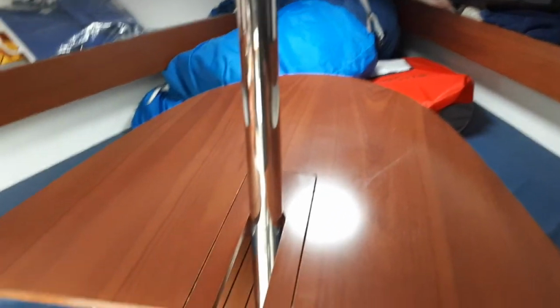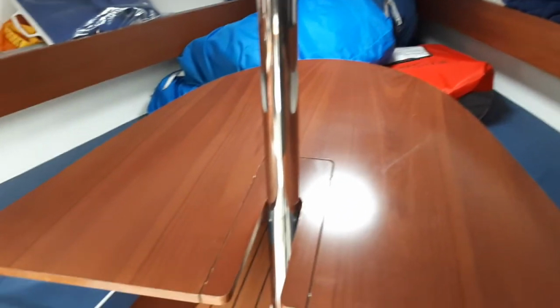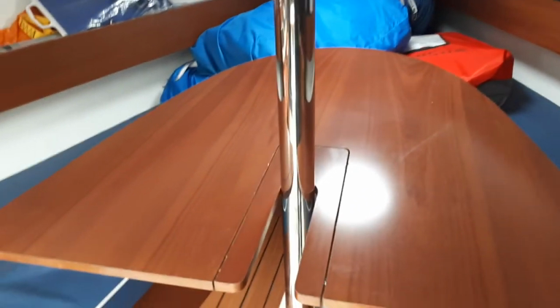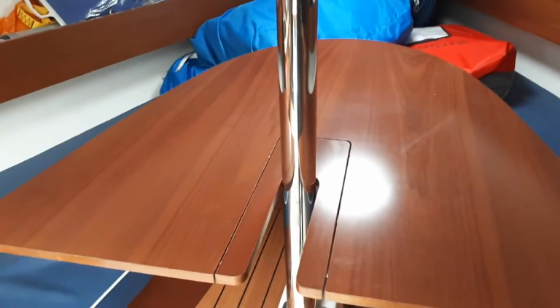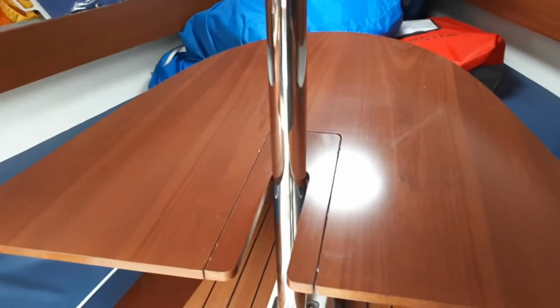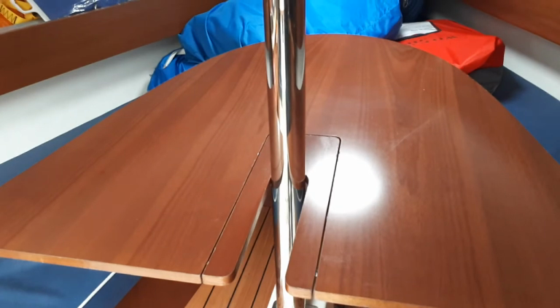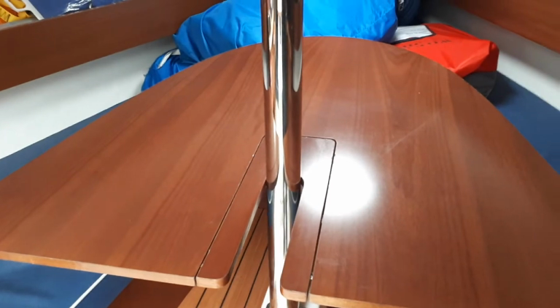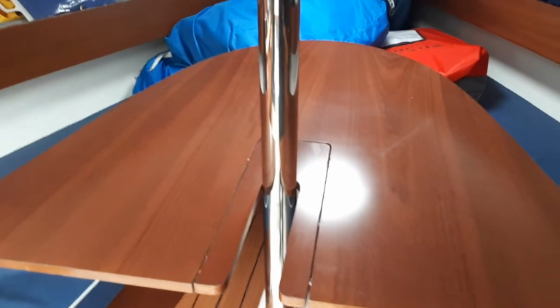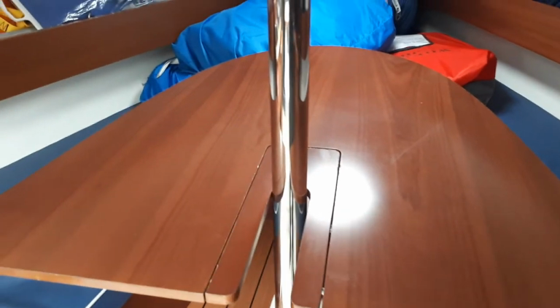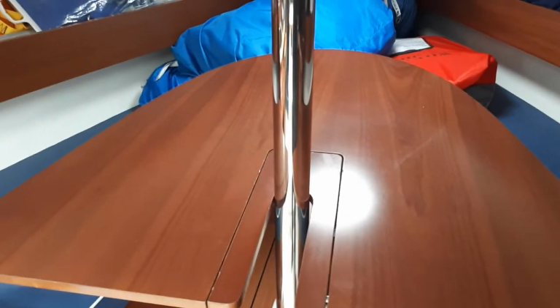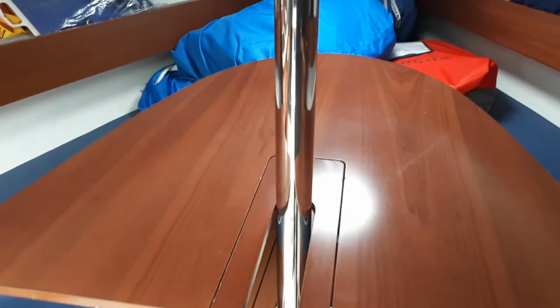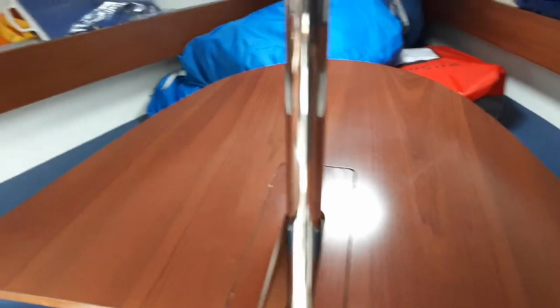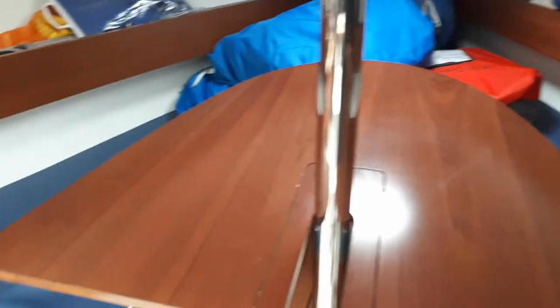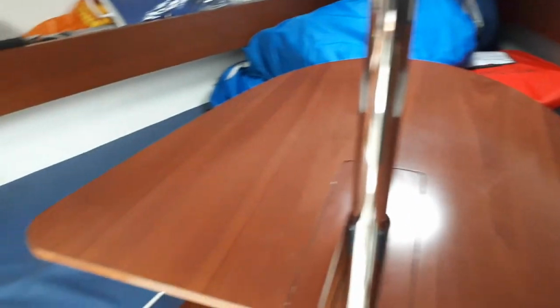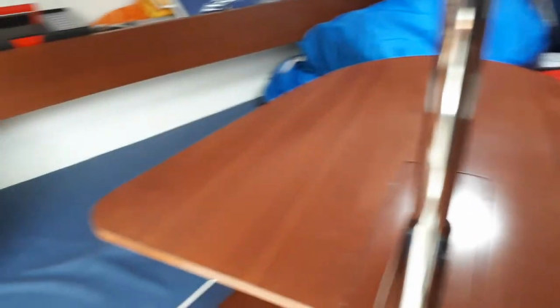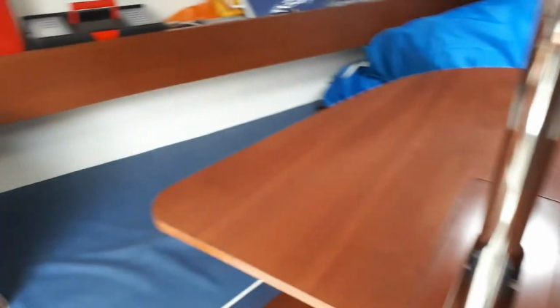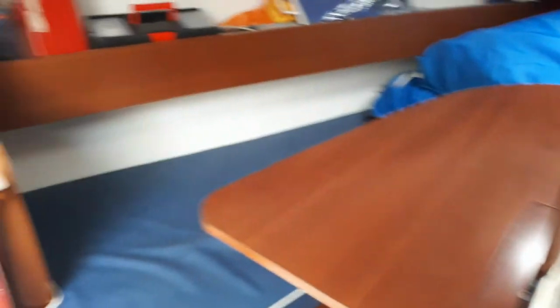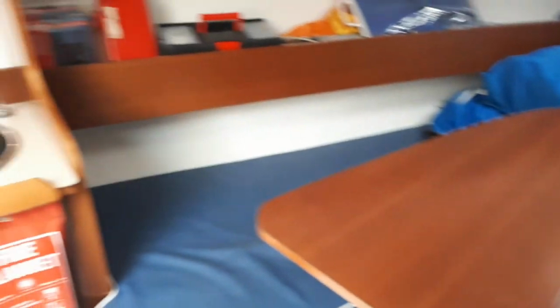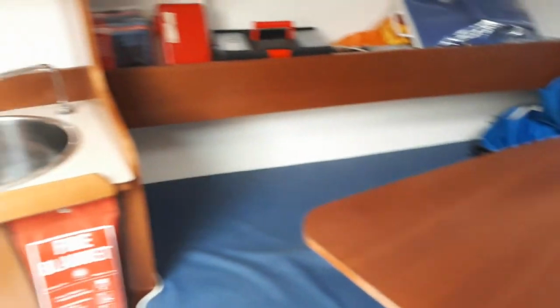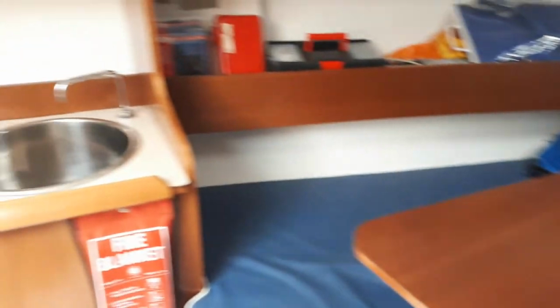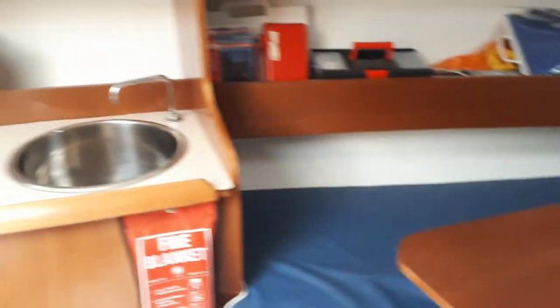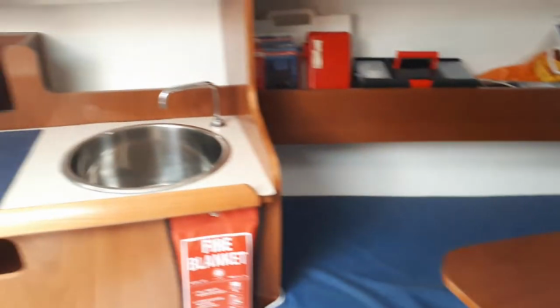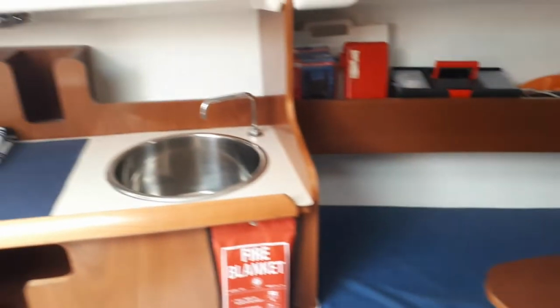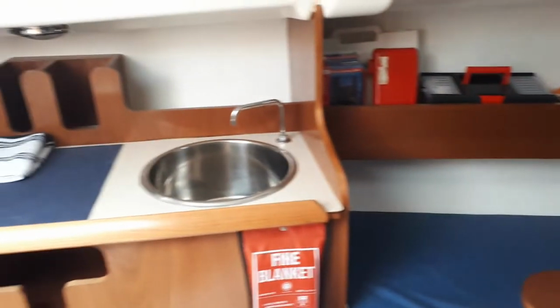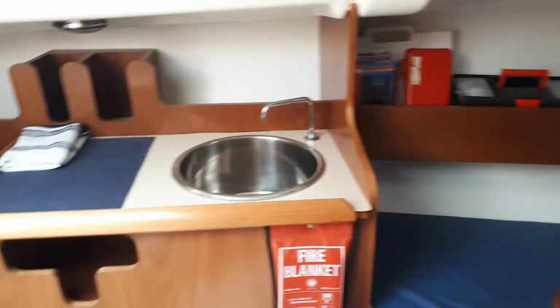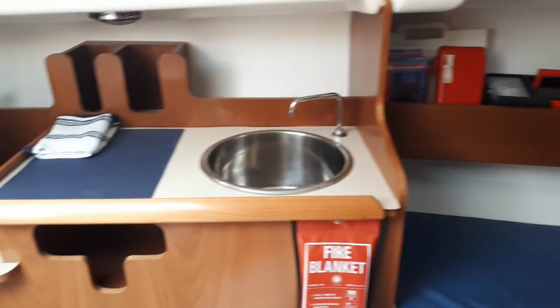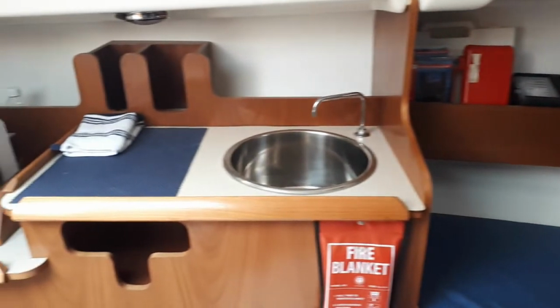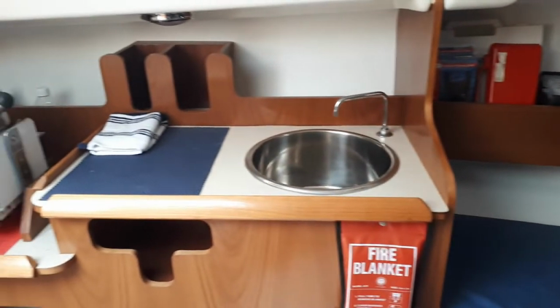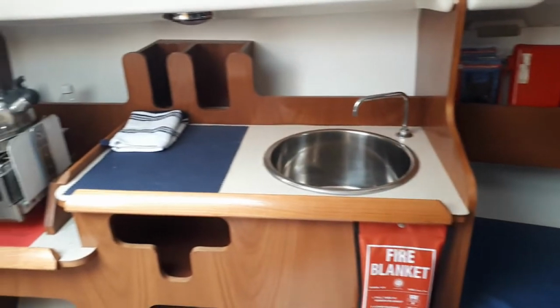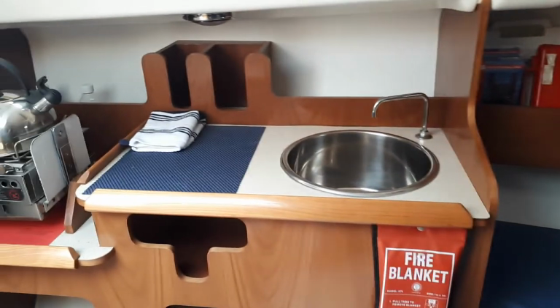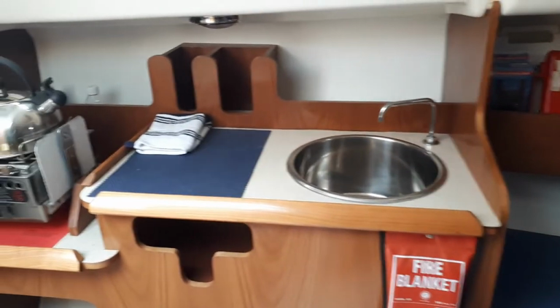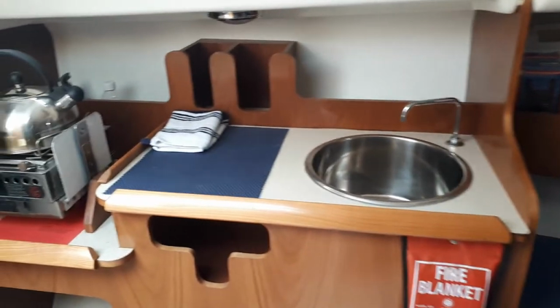Cabin table, seating for four comfortably. Galley.